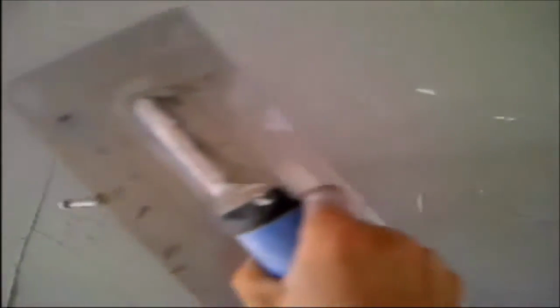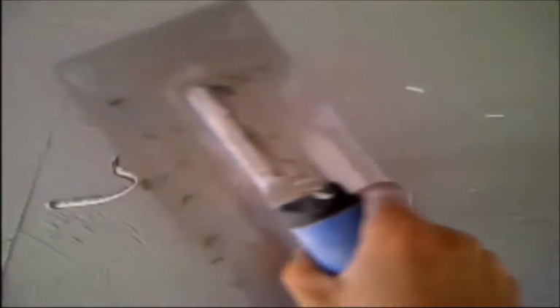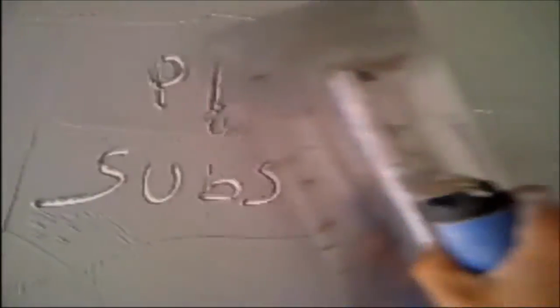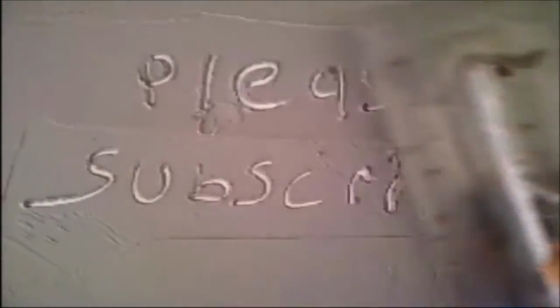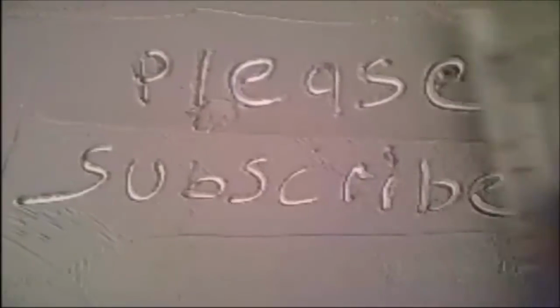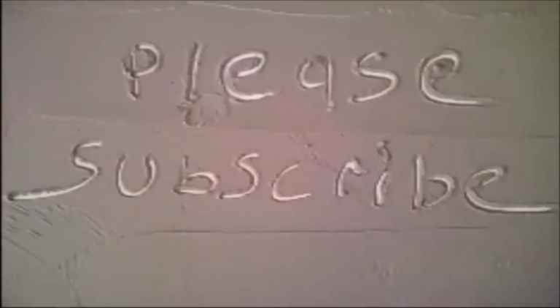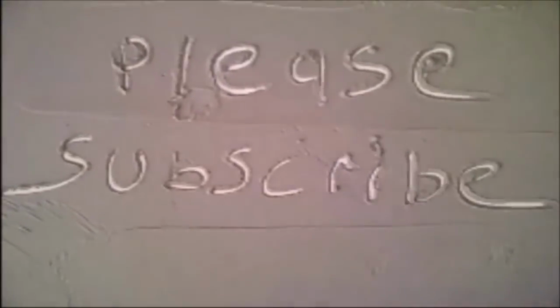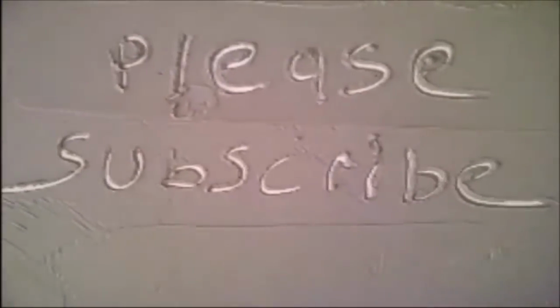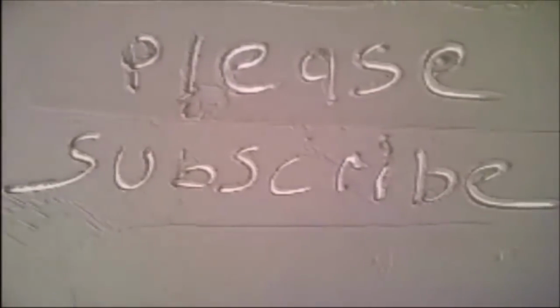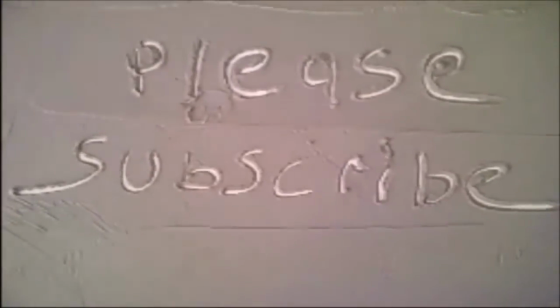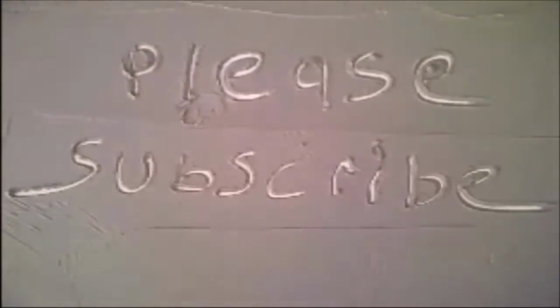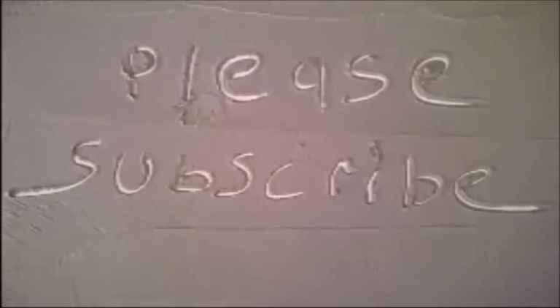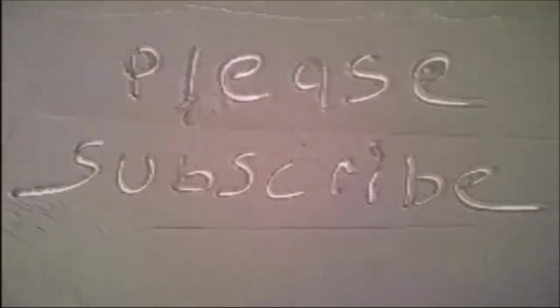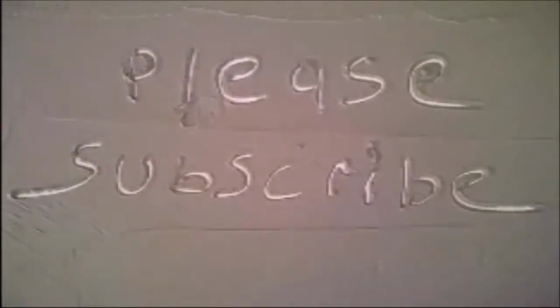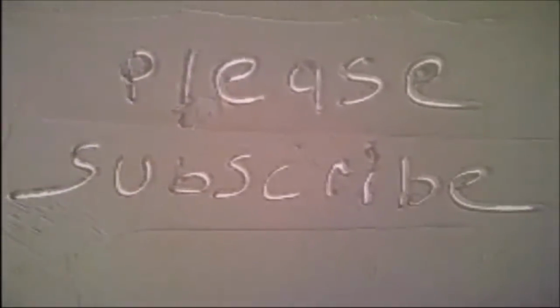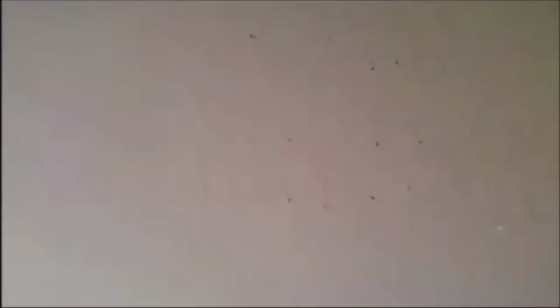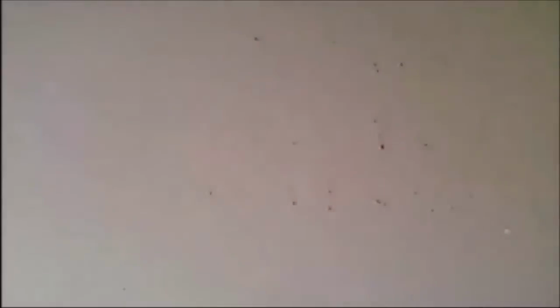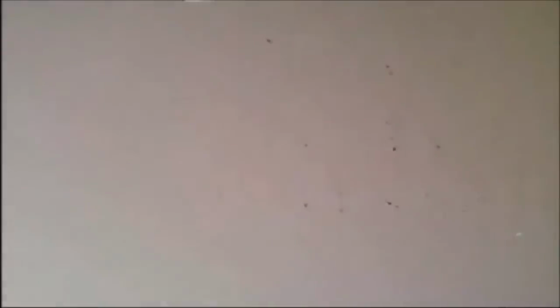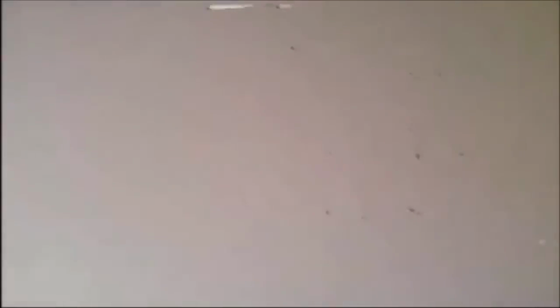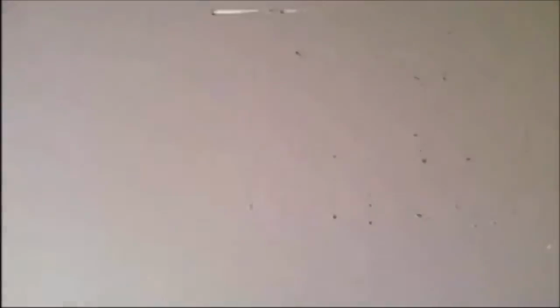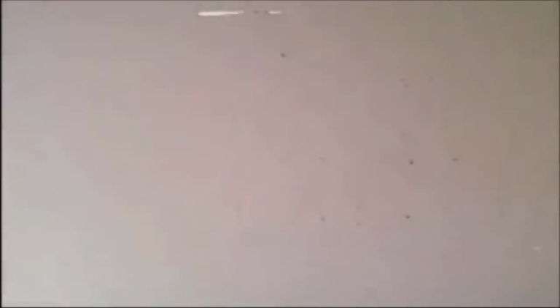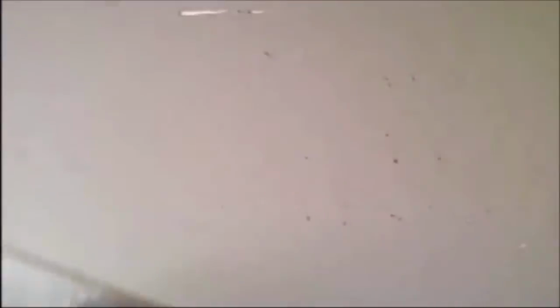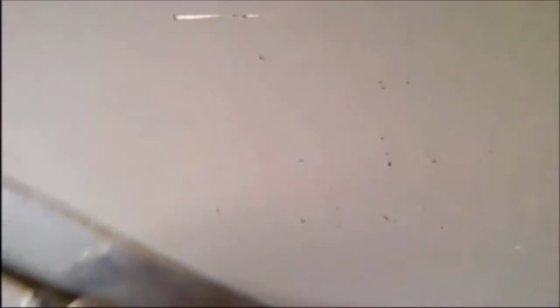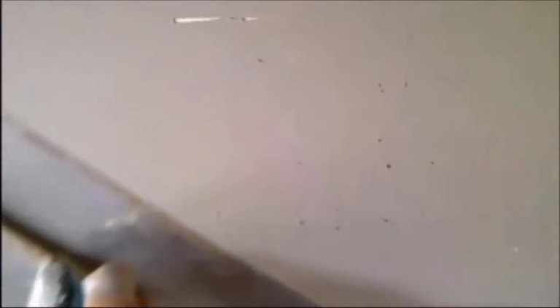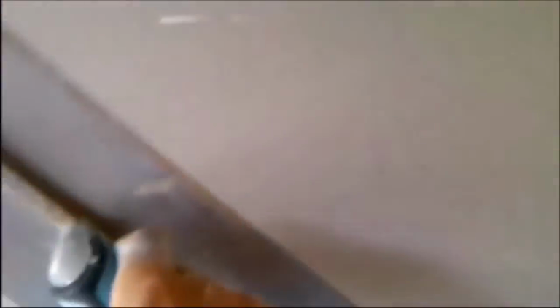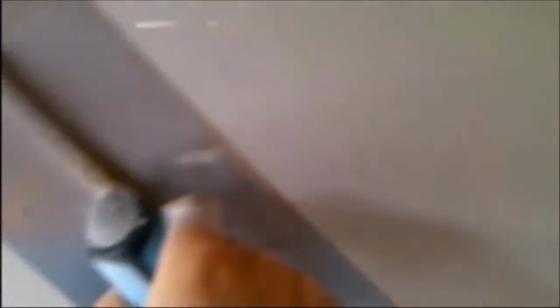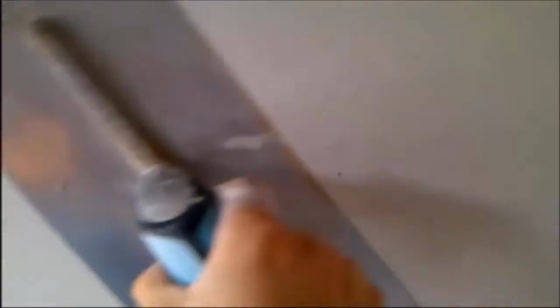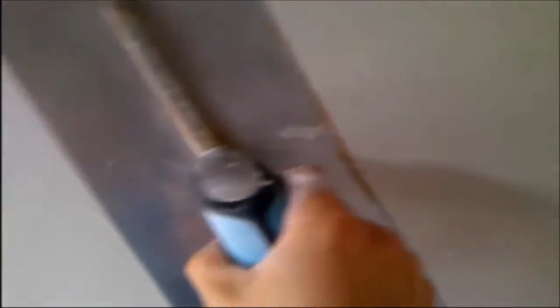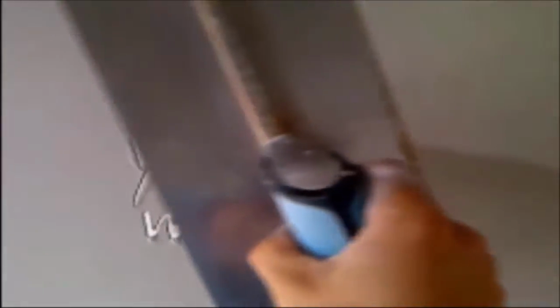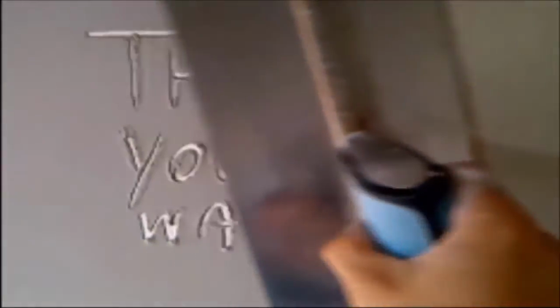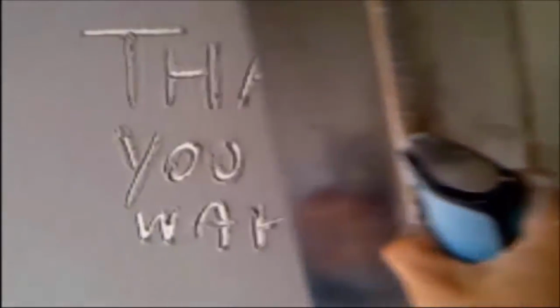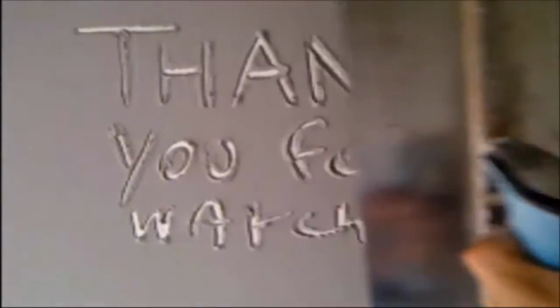So guys, that's it for now anyway. I'll catch you on the next video.